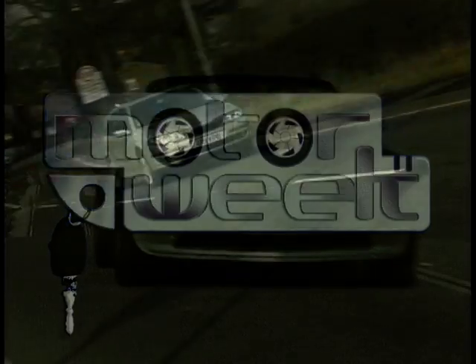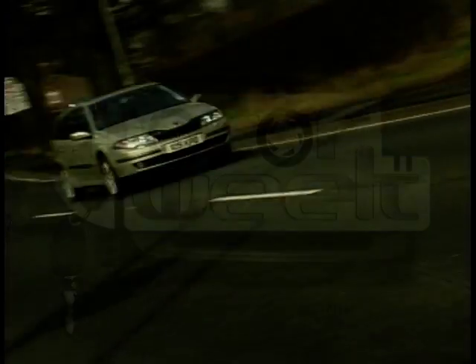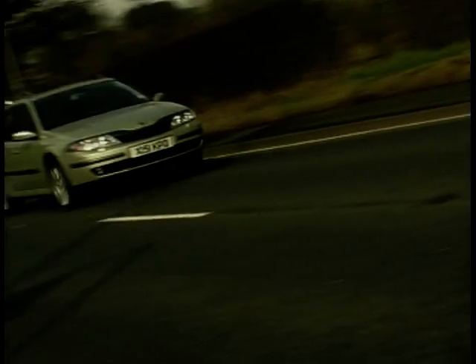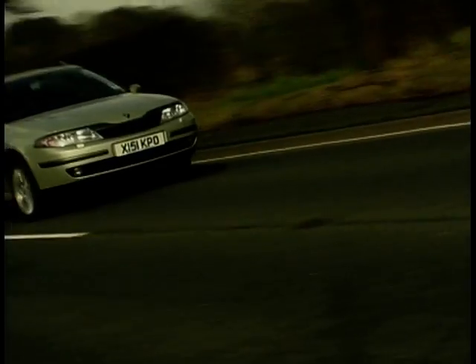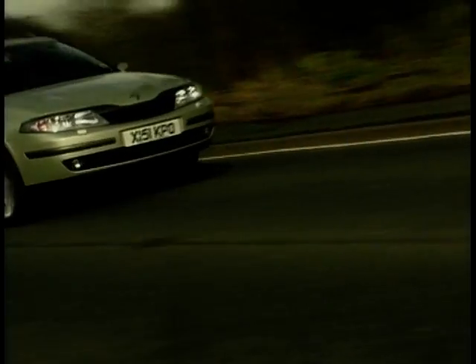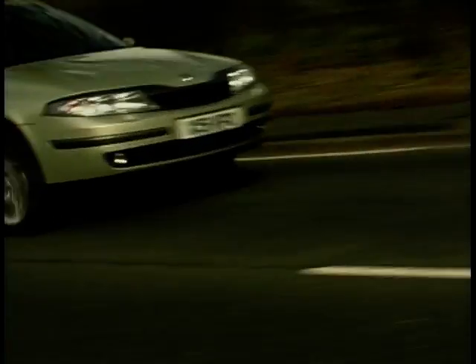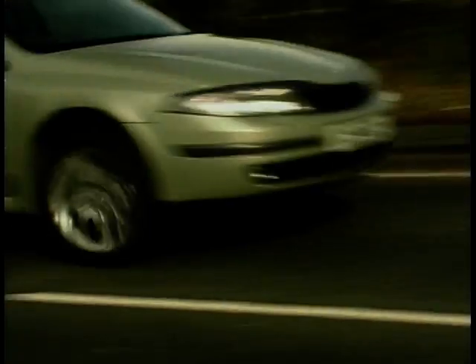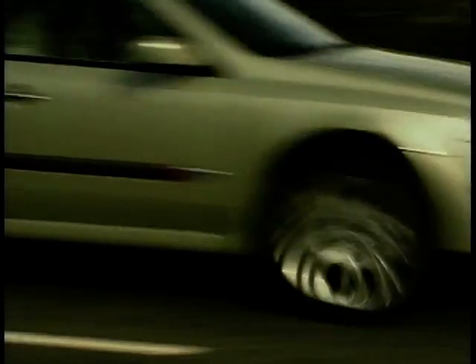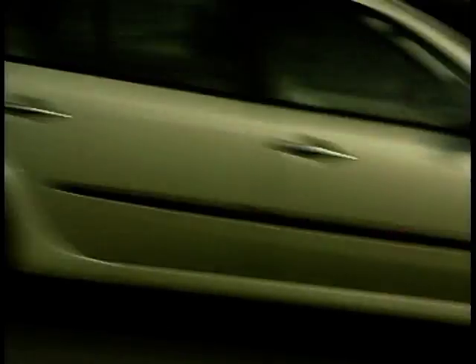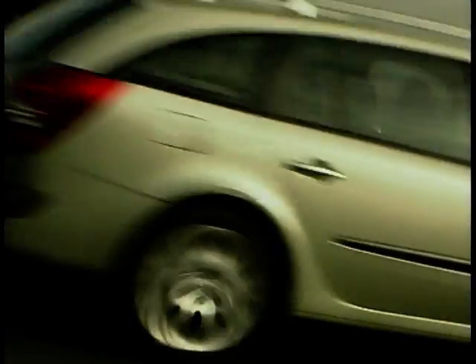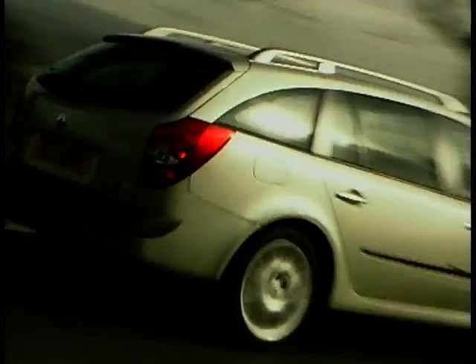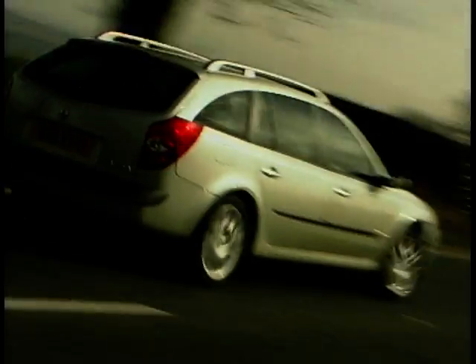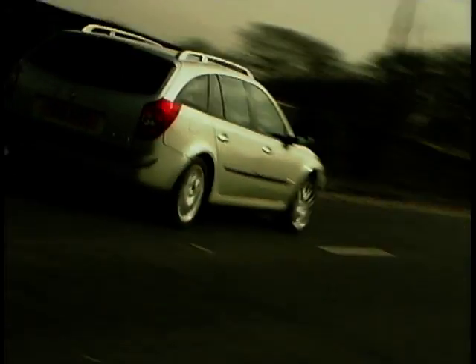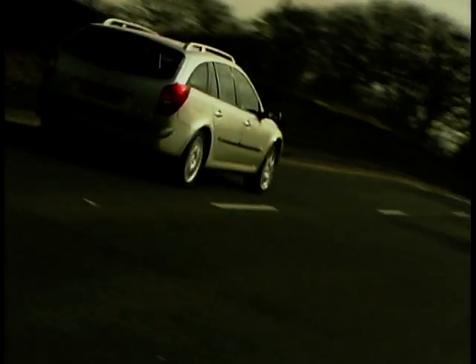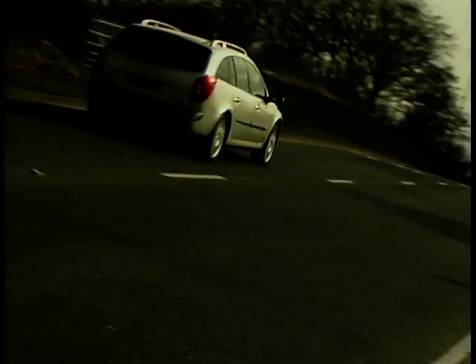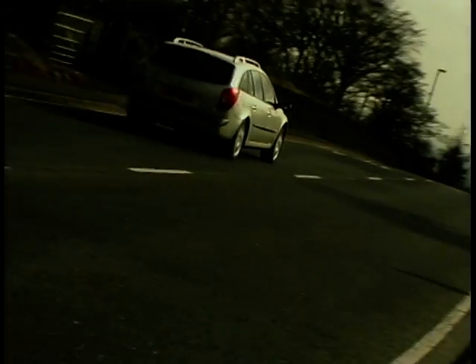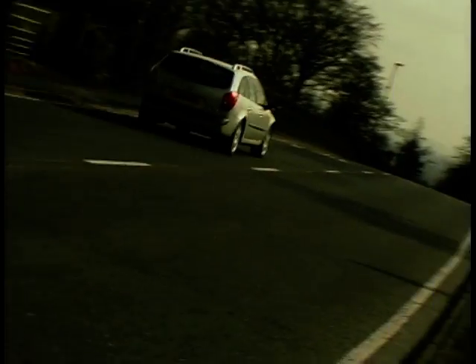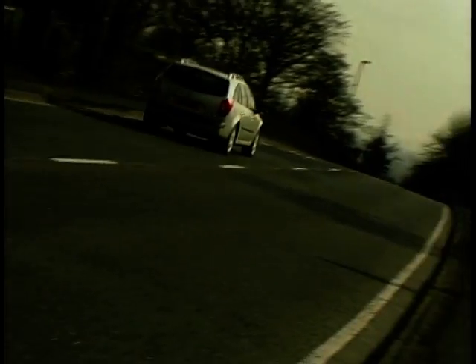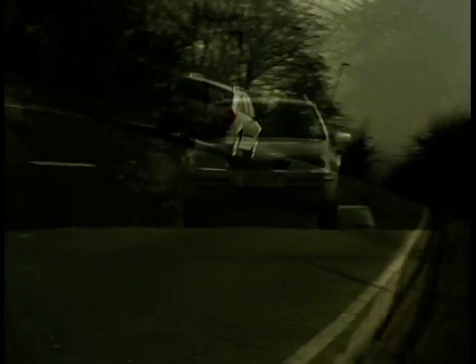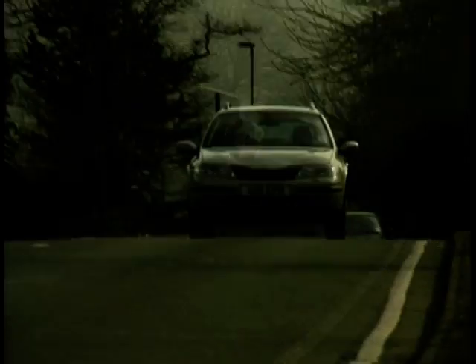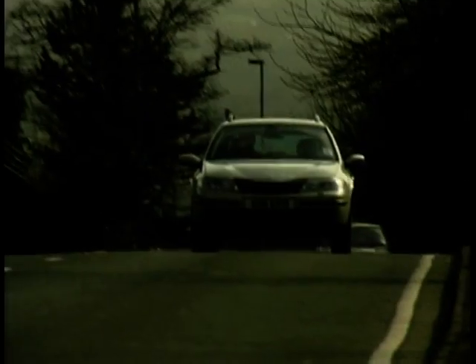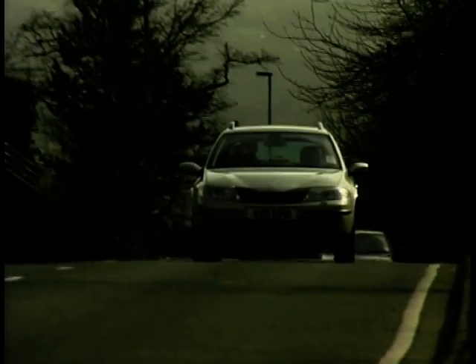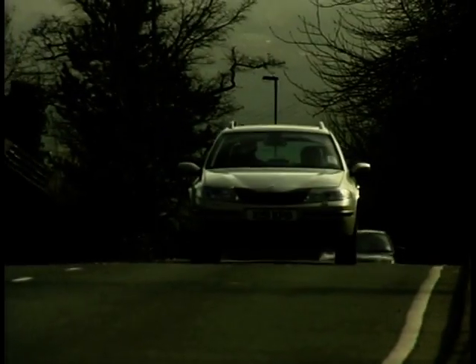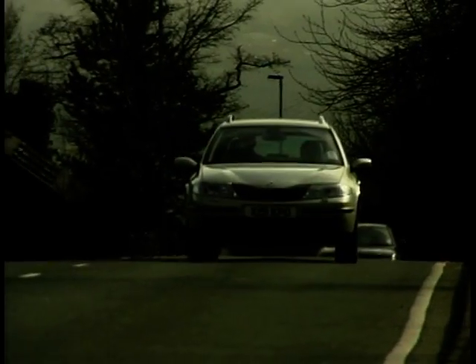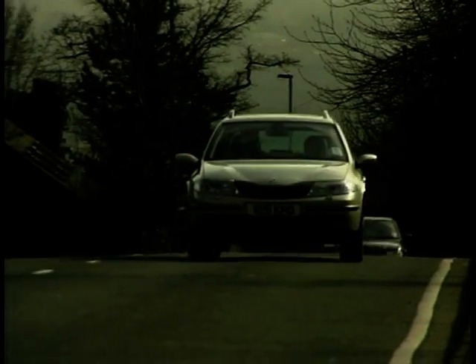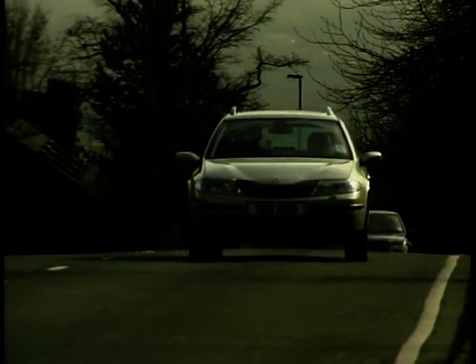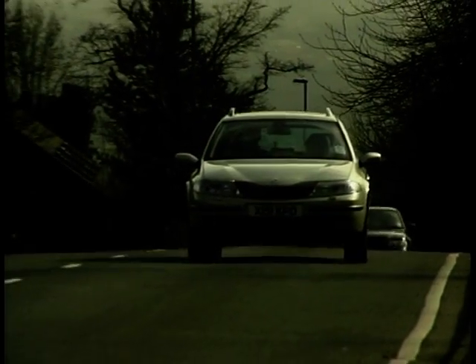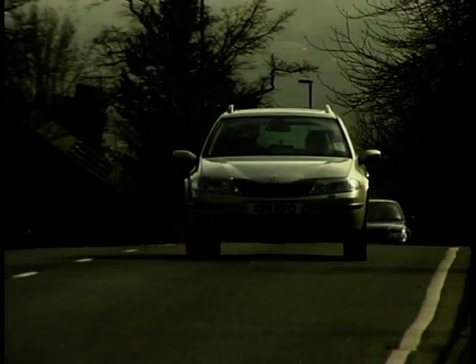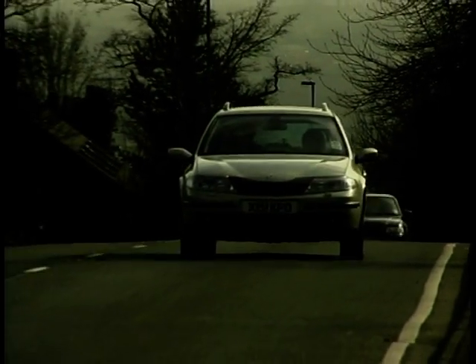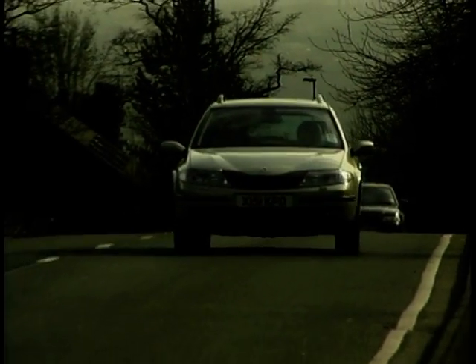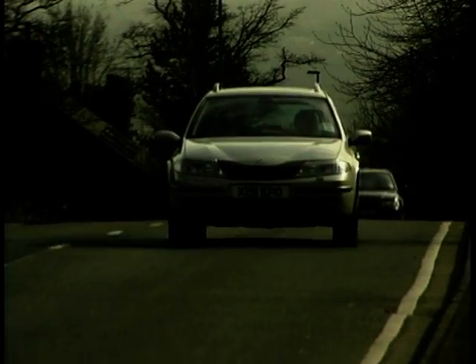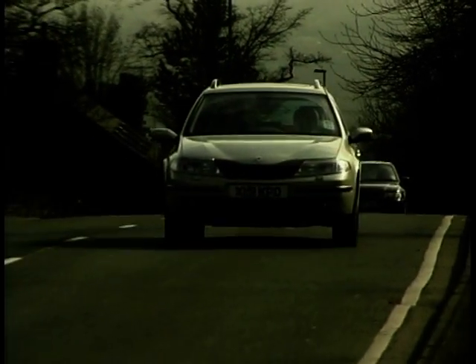Be sure to watch next week's MotorWeek when we'll be testing the all-new Renault Laguna V6.